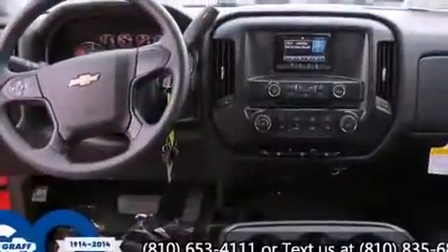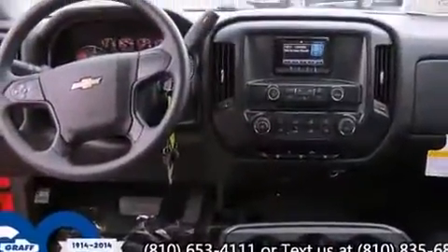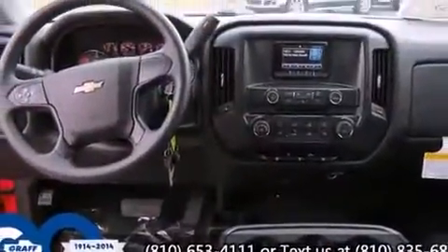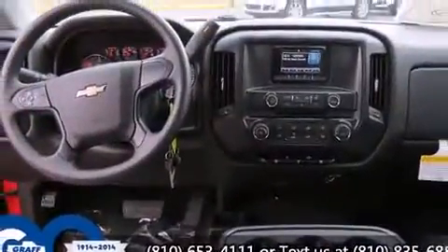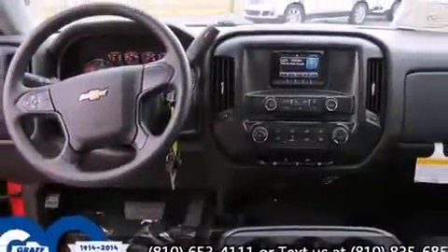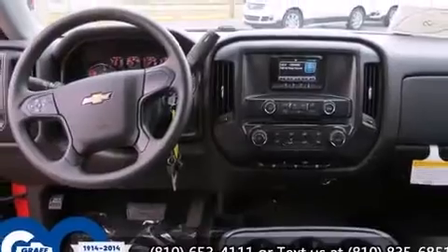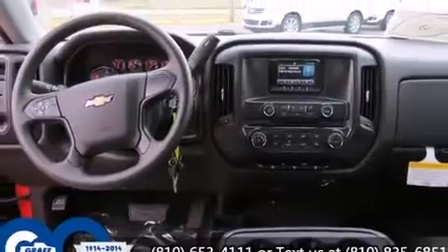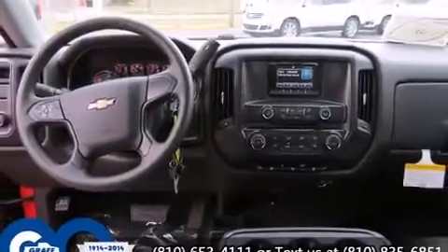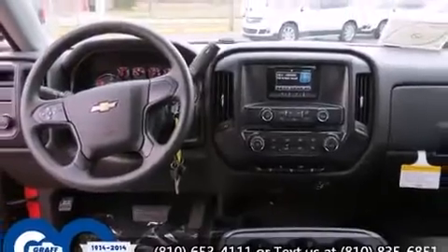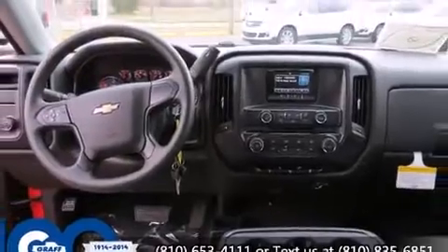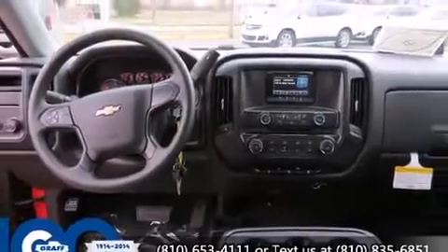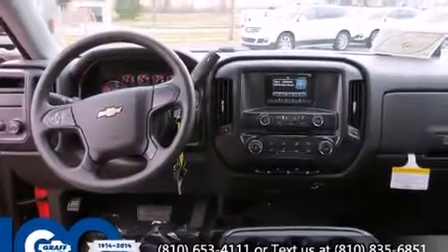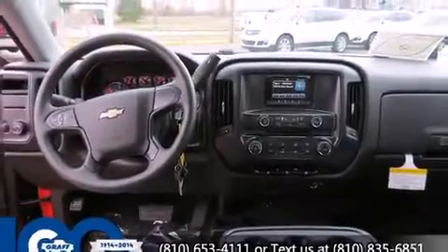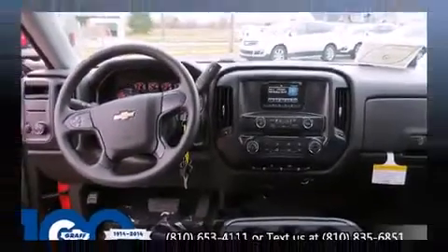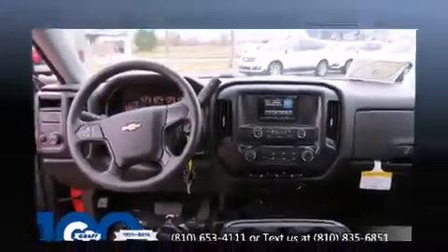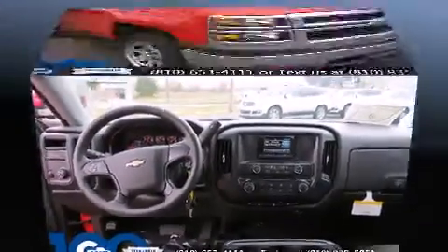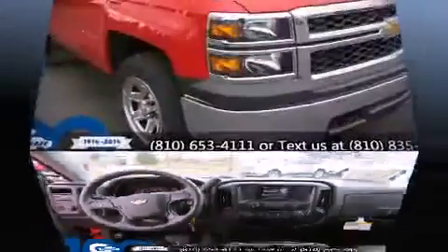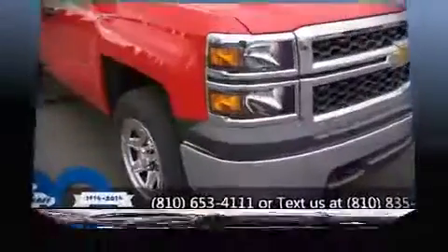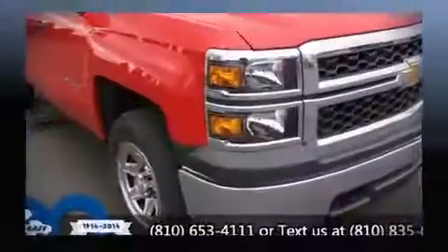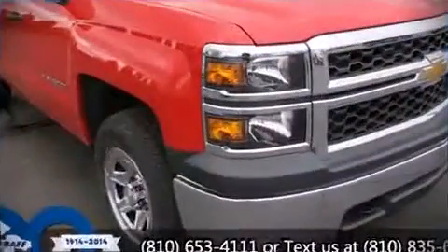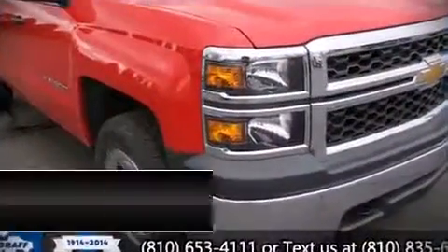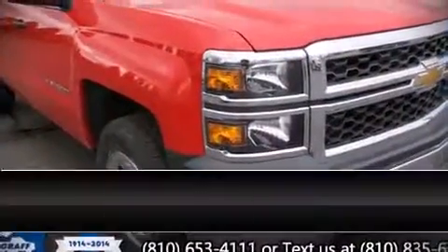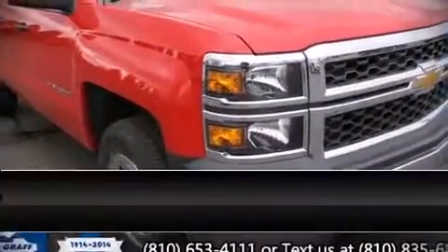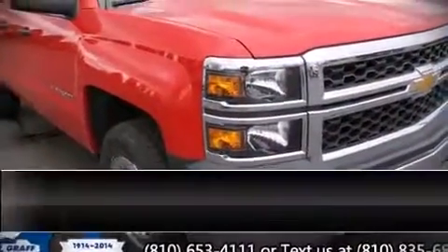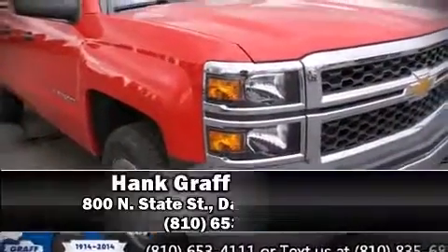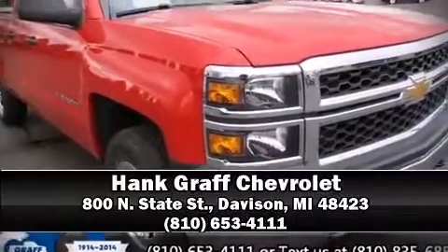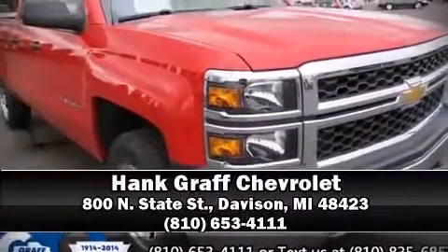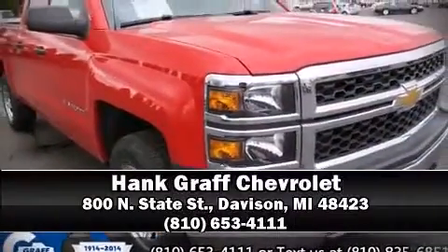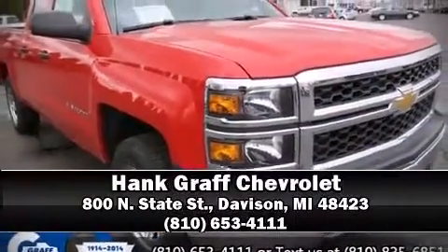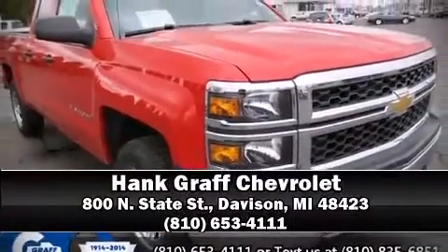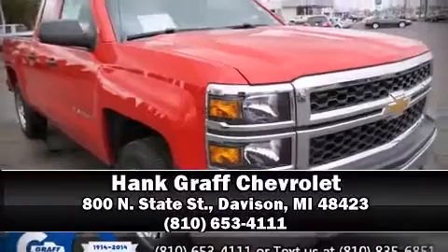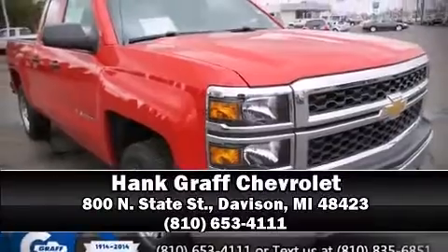Our sales staff will help you find the vehicle you've been searching for. Stop by our dealership or give us a call for more information.